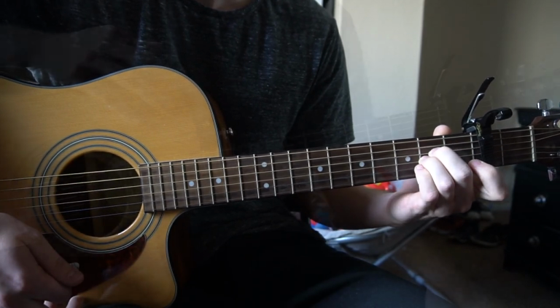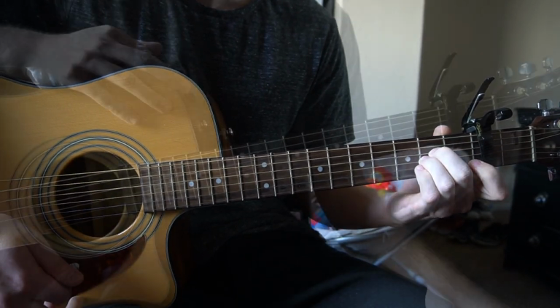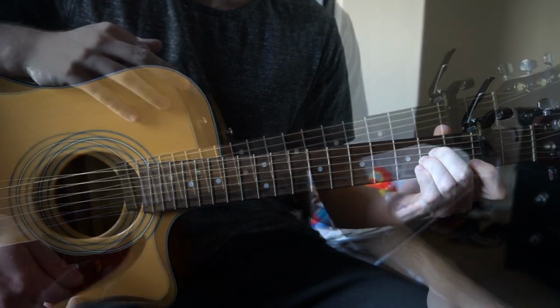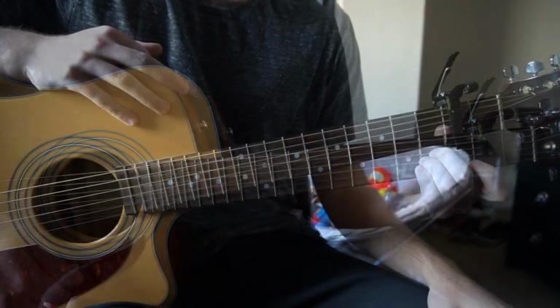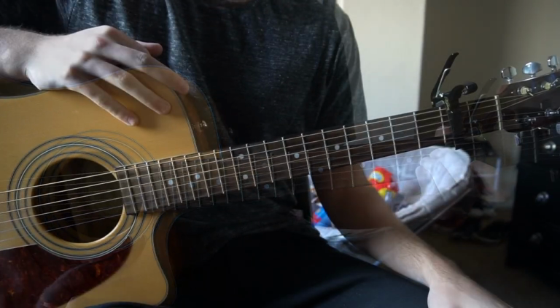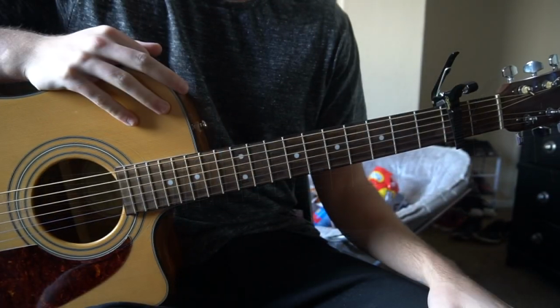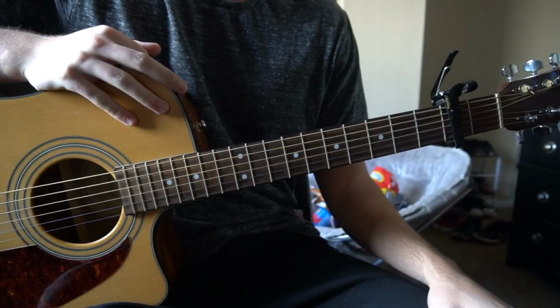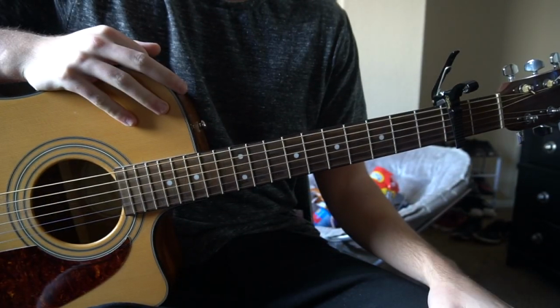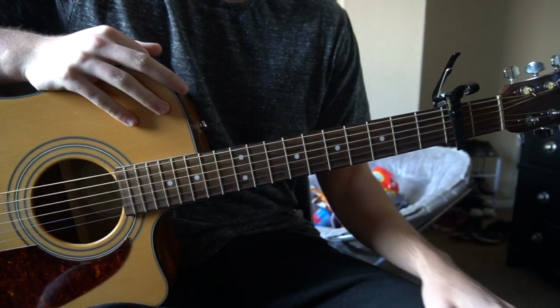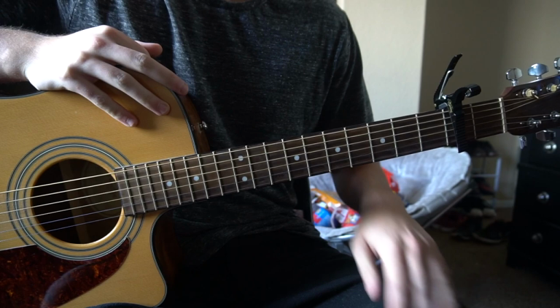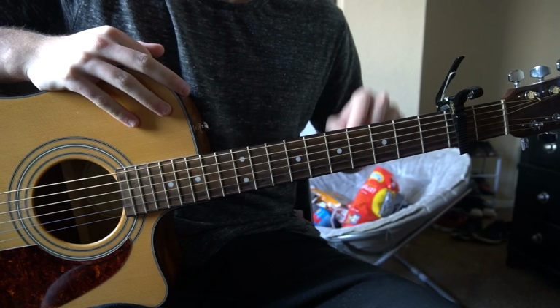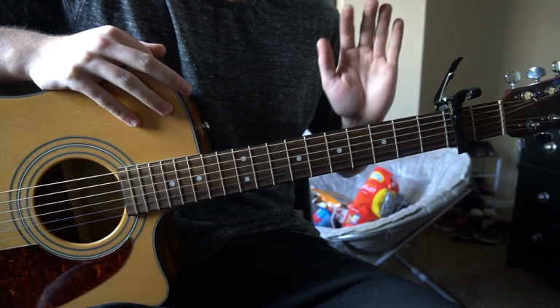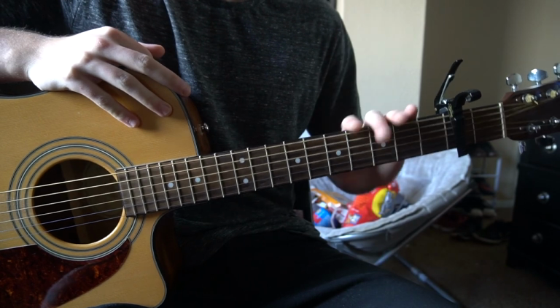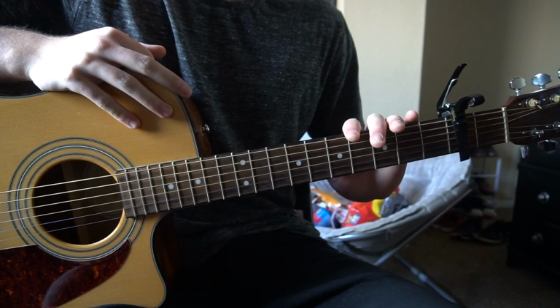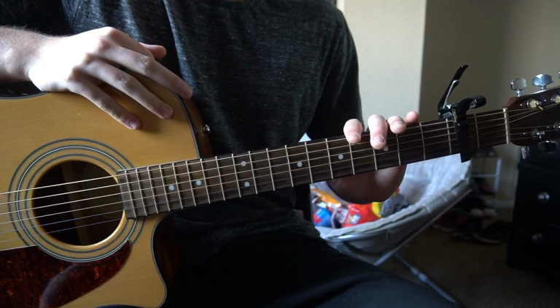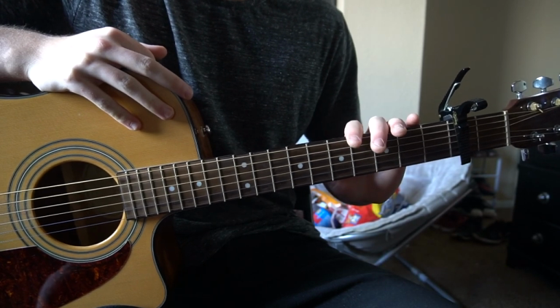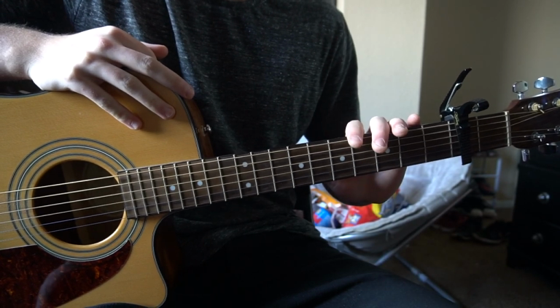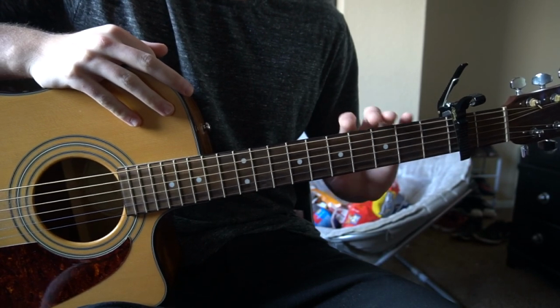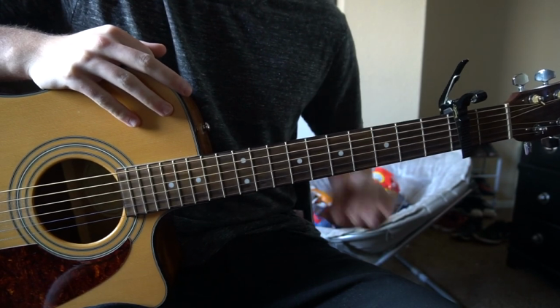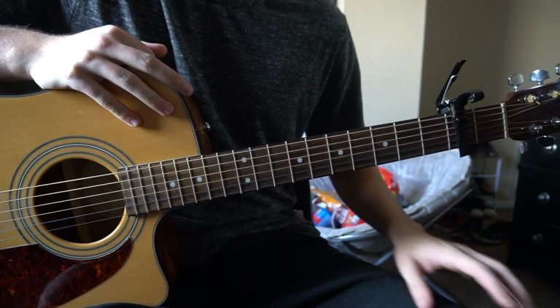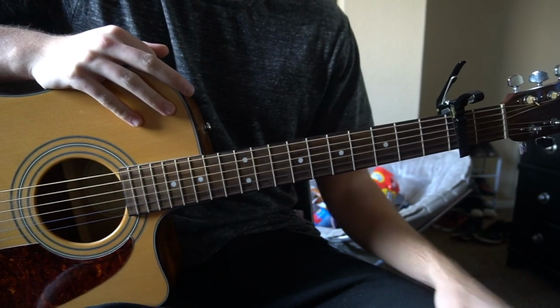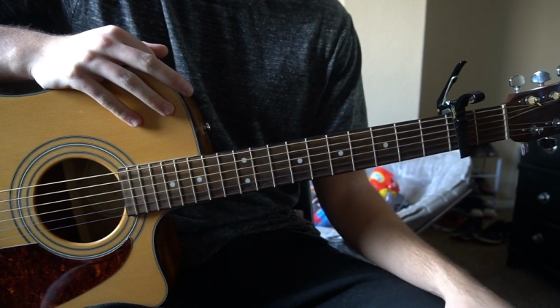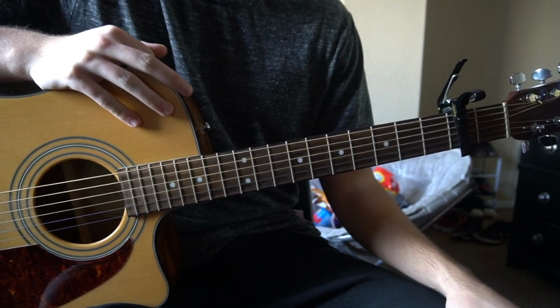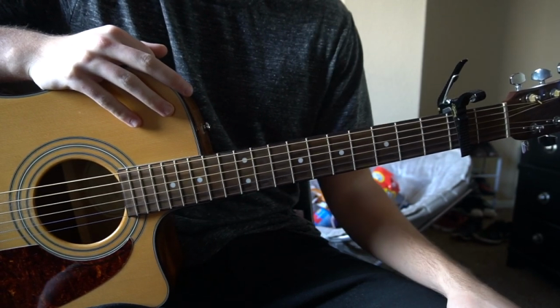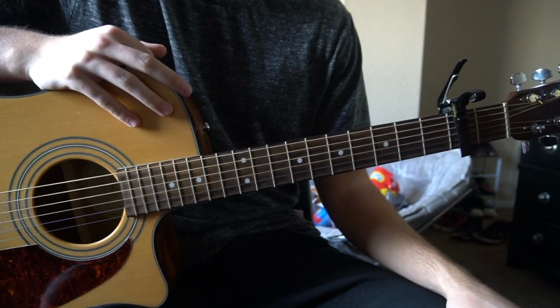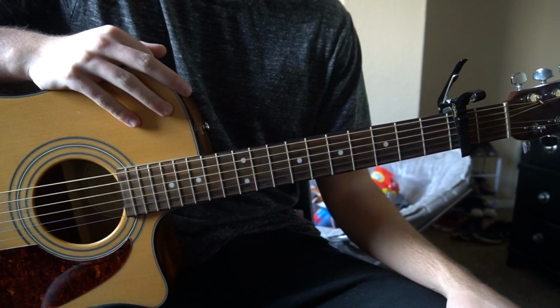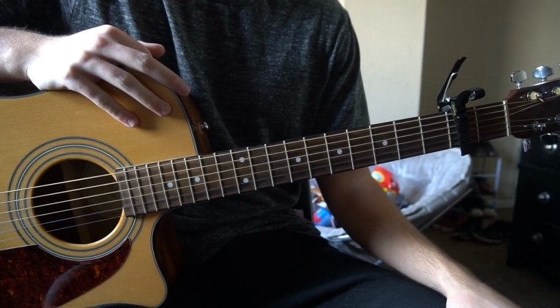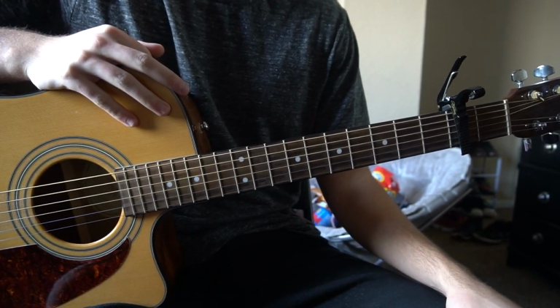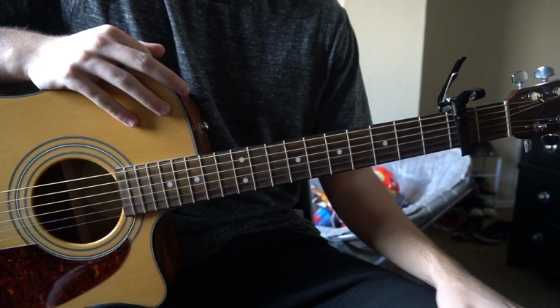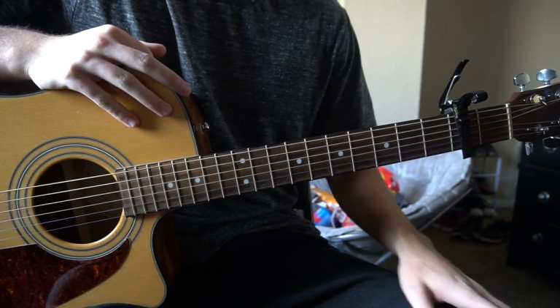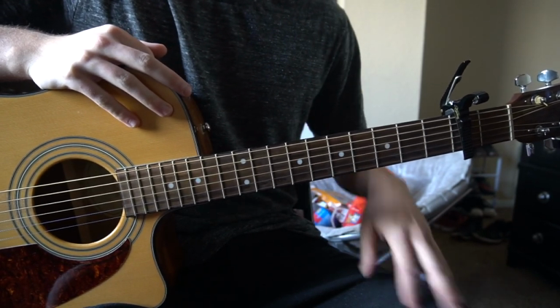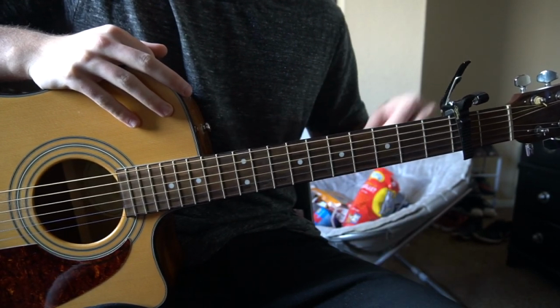First of all, Merry Christmas. Second of all, welcome to this tutorial on how to play '27' by Machine Gun Kelly.